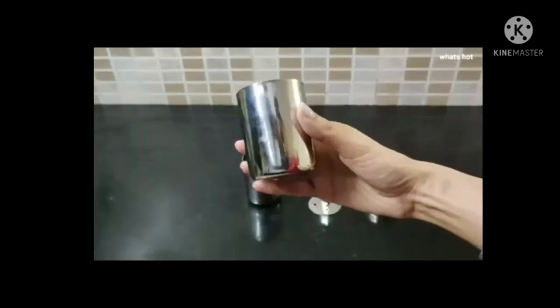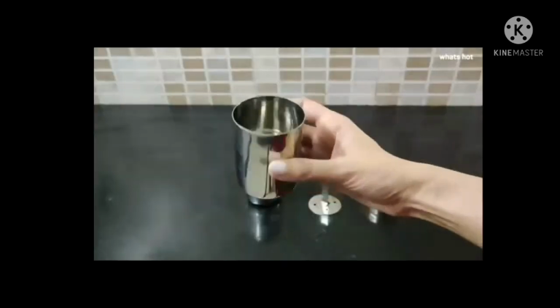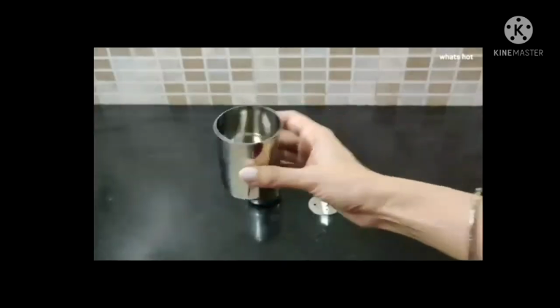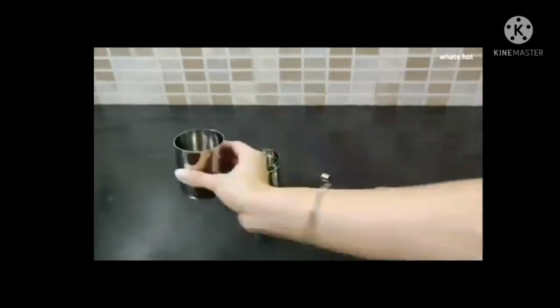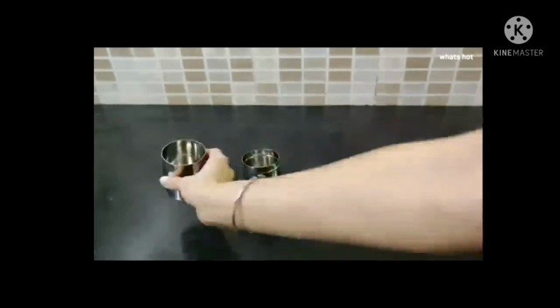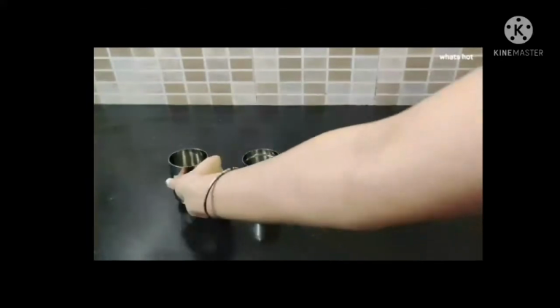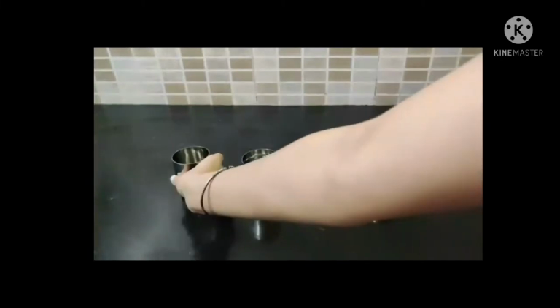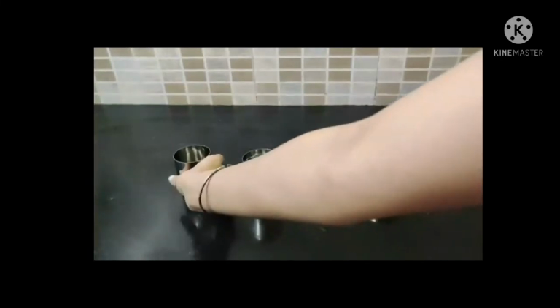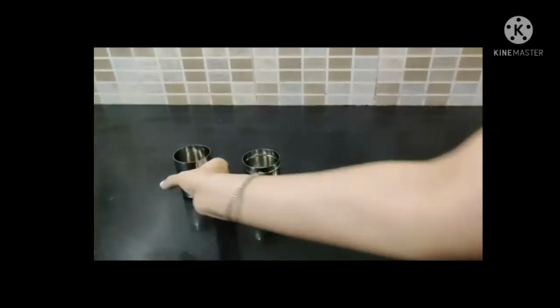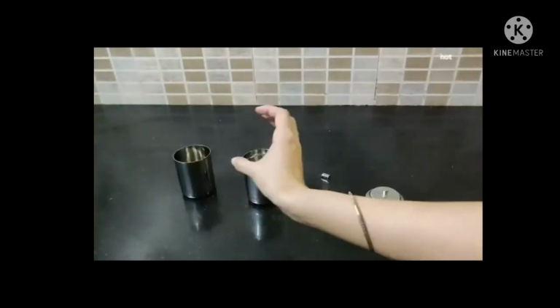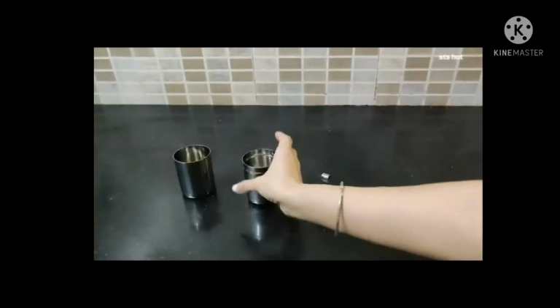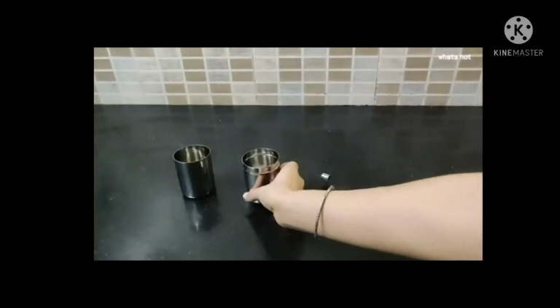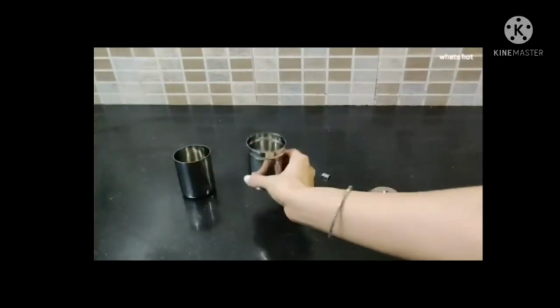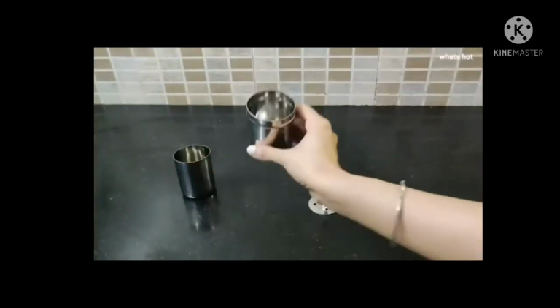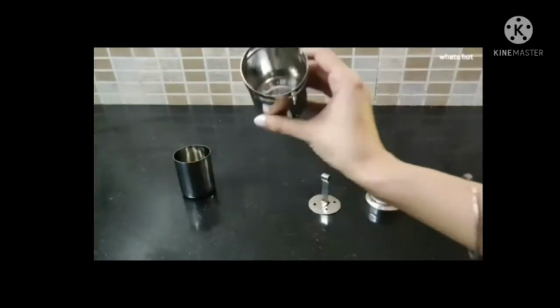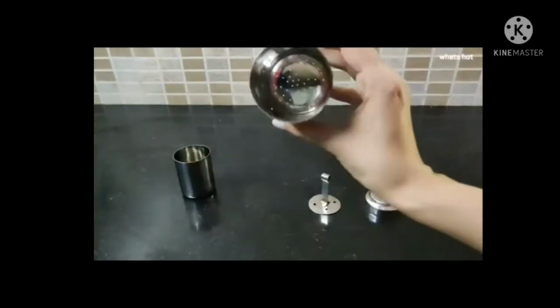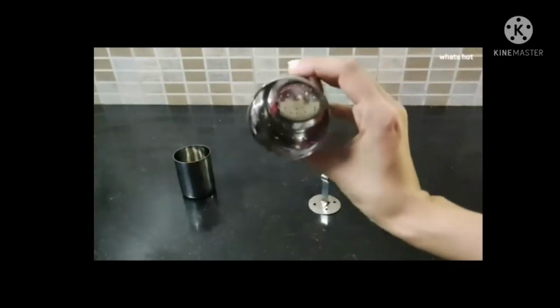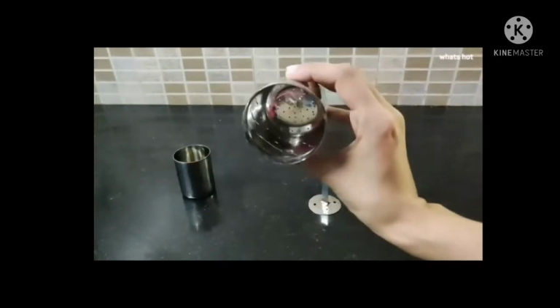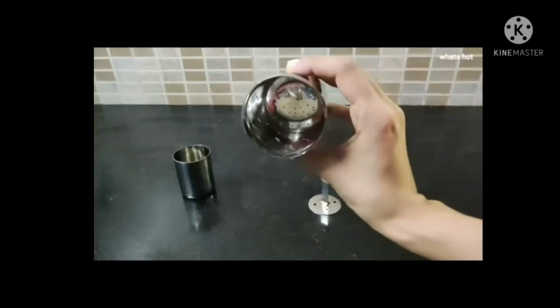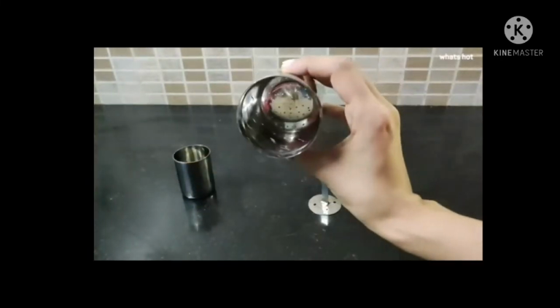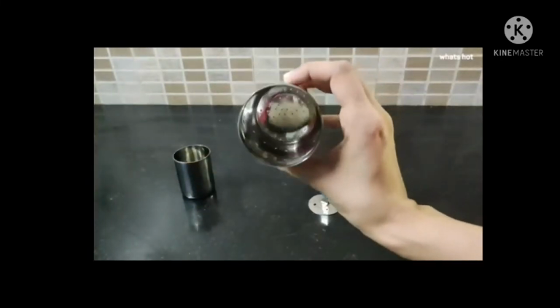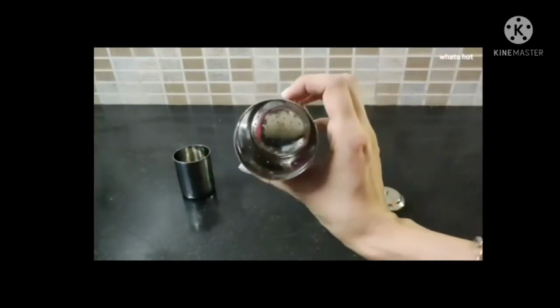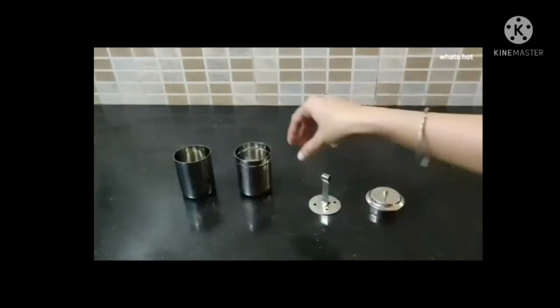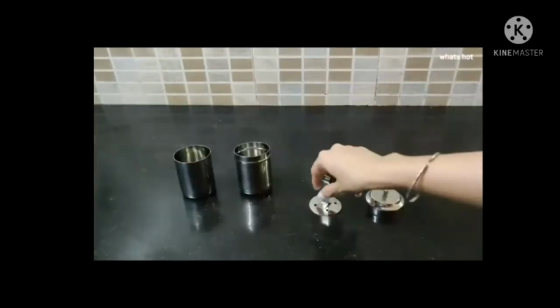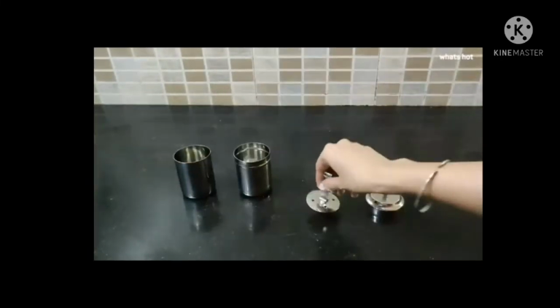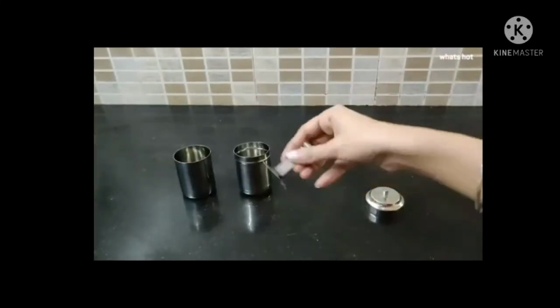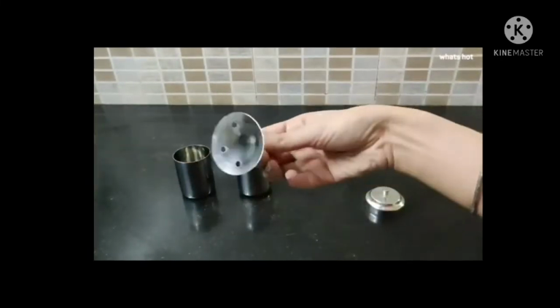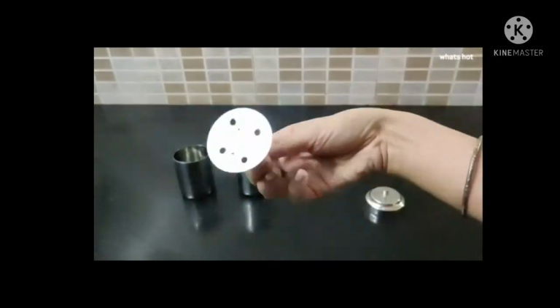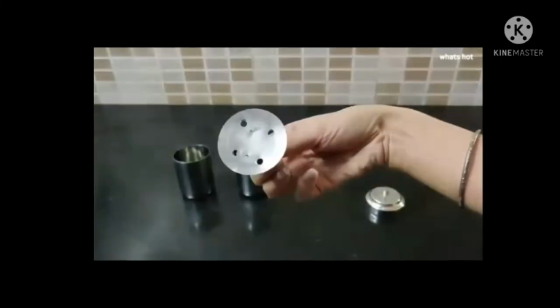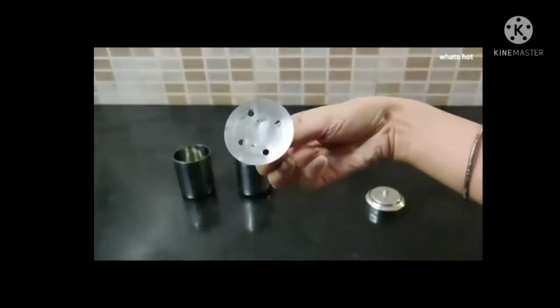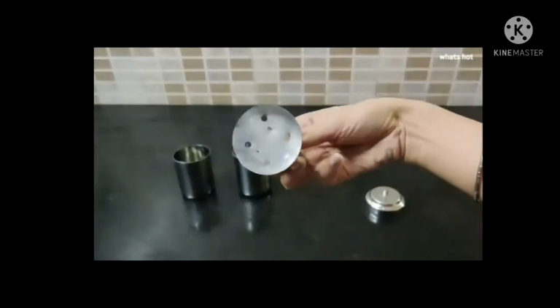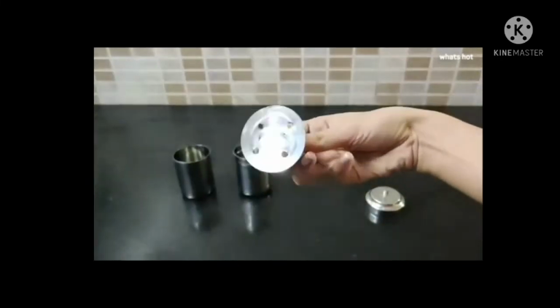The coffee maker comes in 4 parts: 2 vessels, 1 cup and 1 filter, a plunger, and a cap.